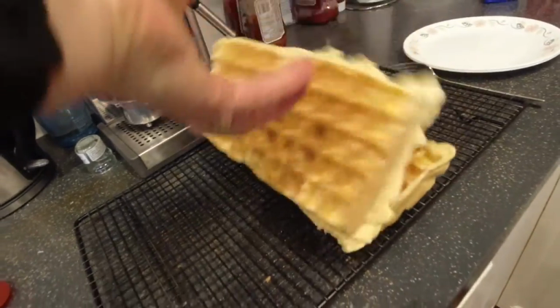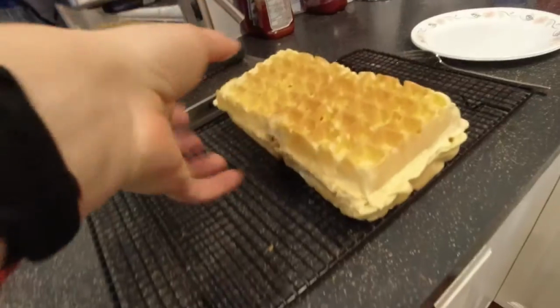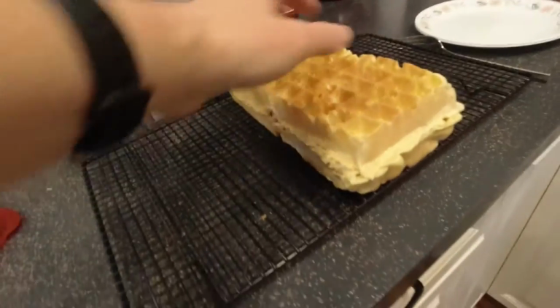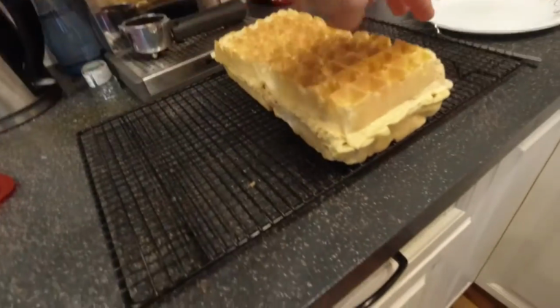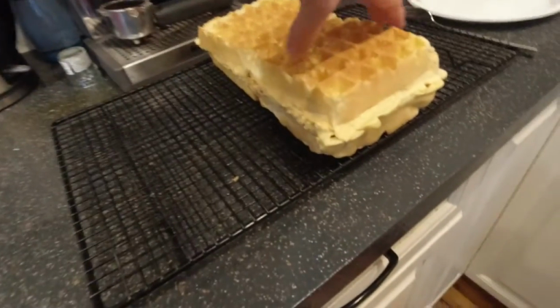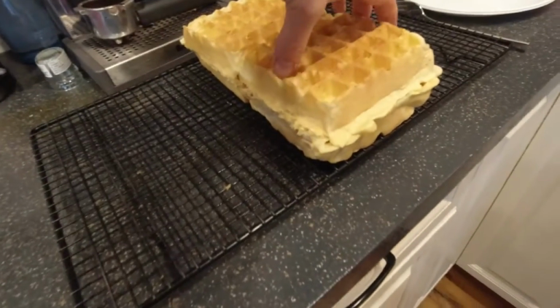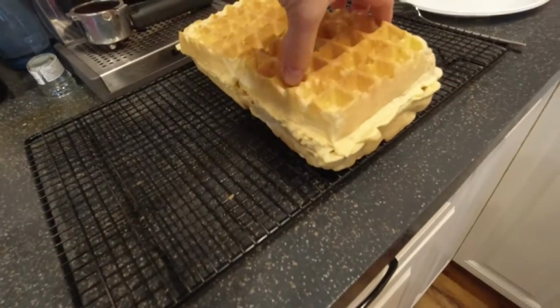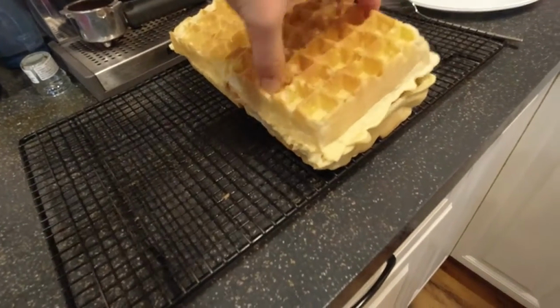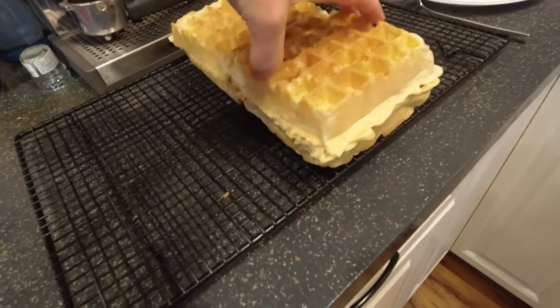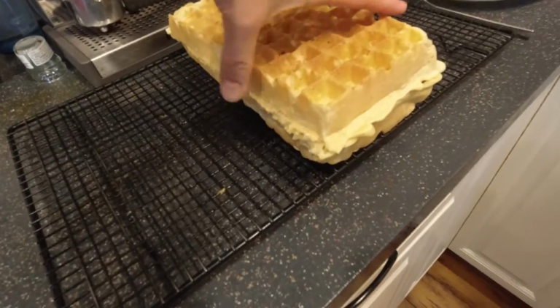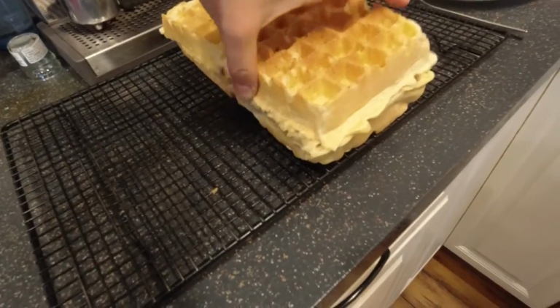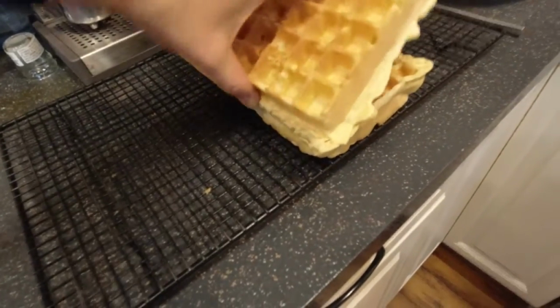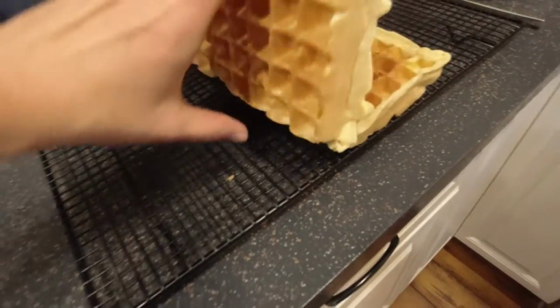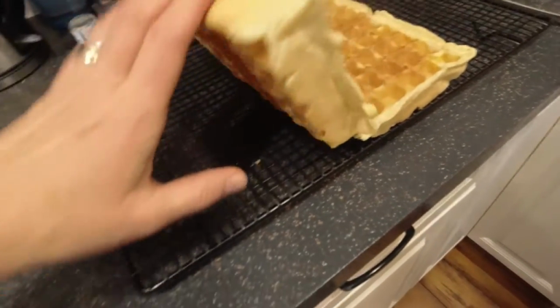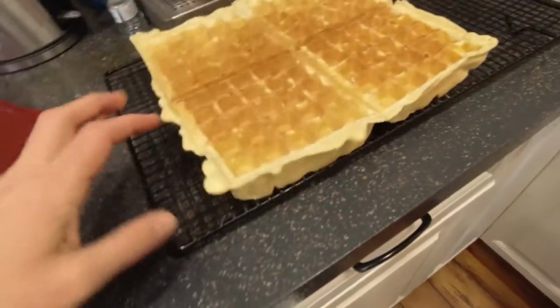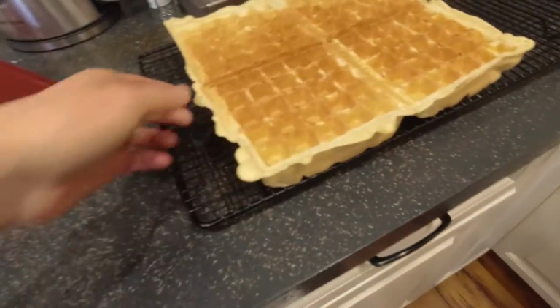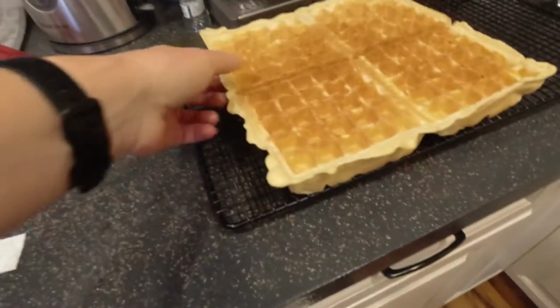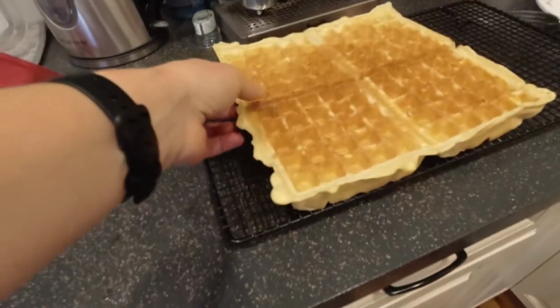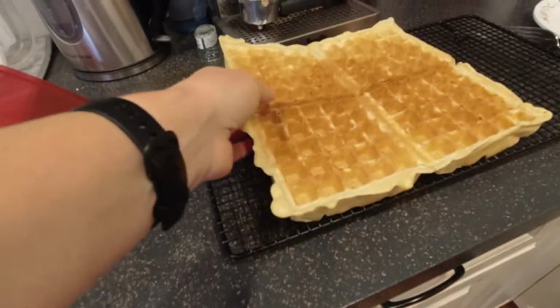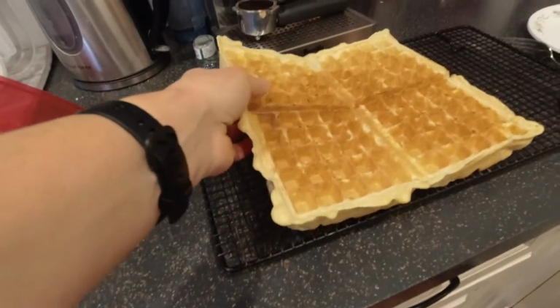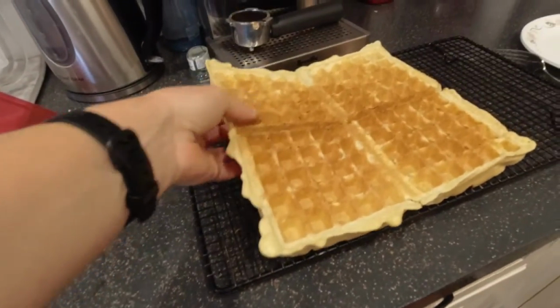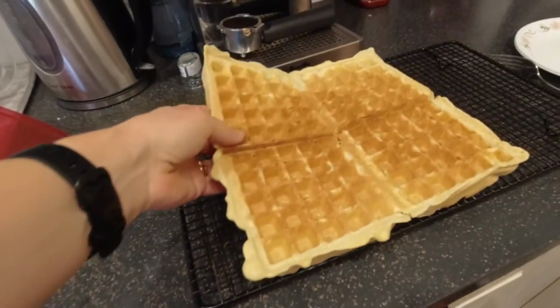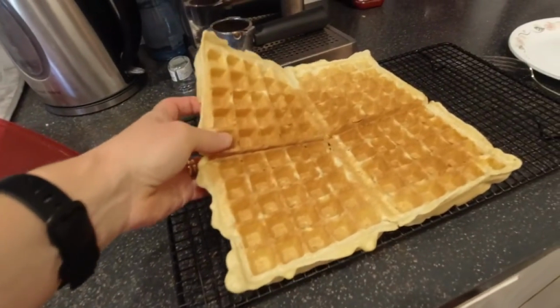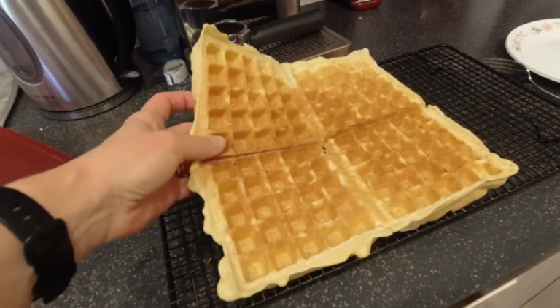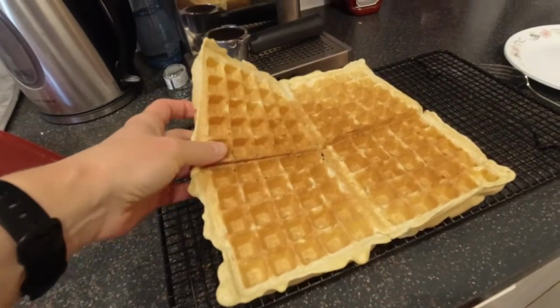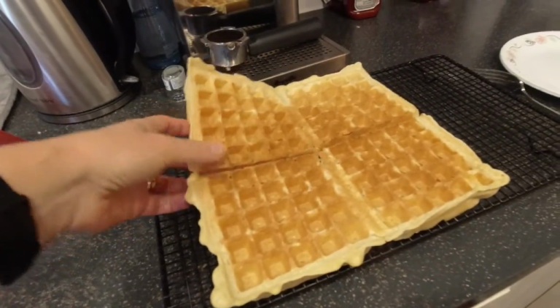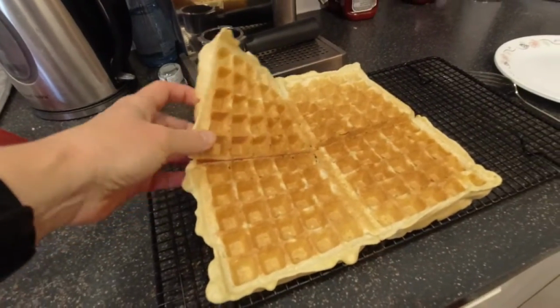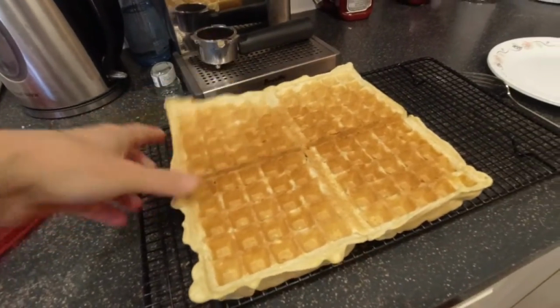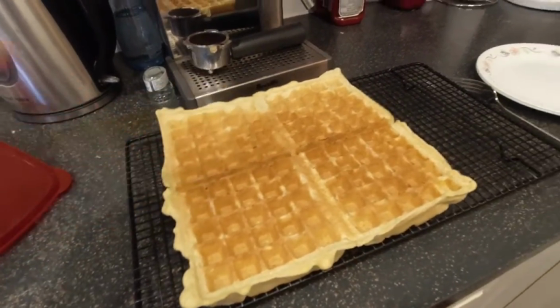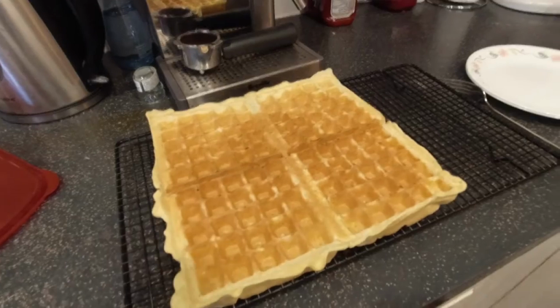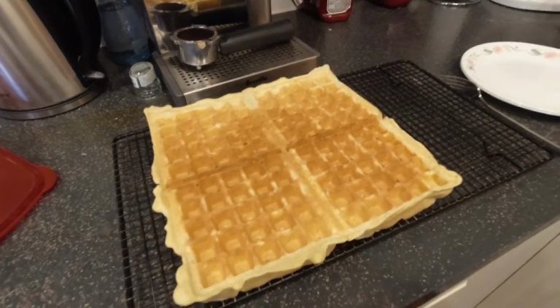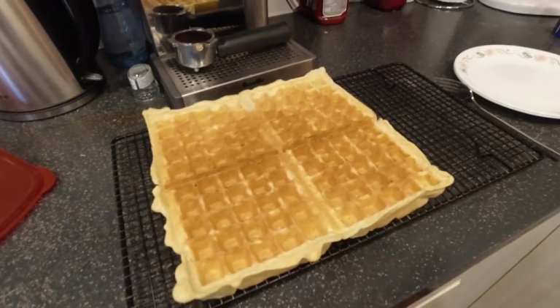Woohoo! Look at that — it could easily feed four people at a time. This is awesome.